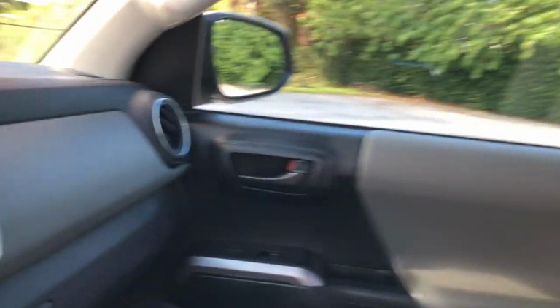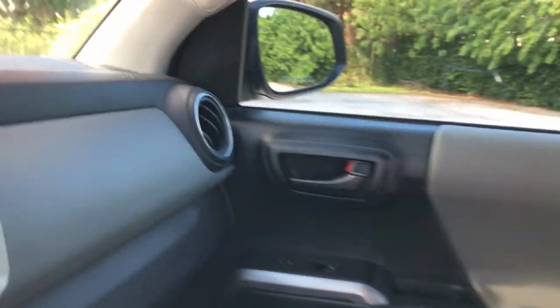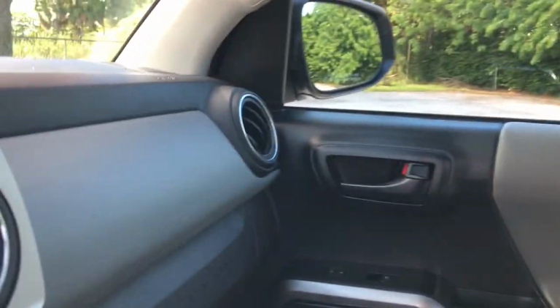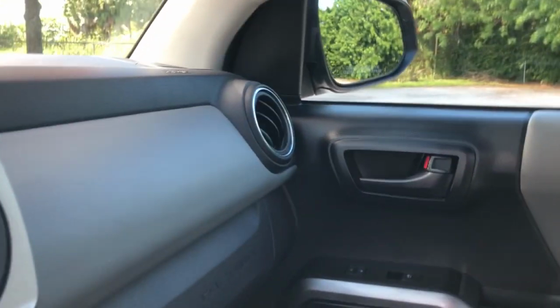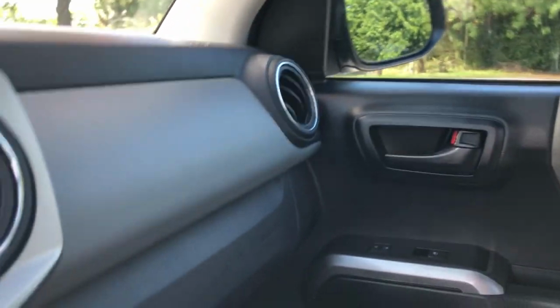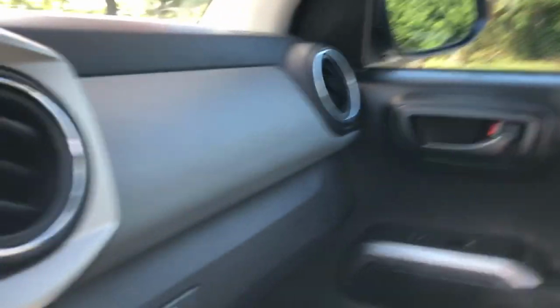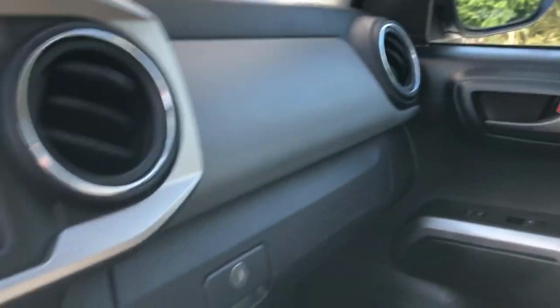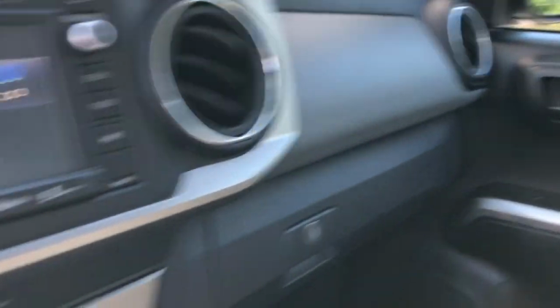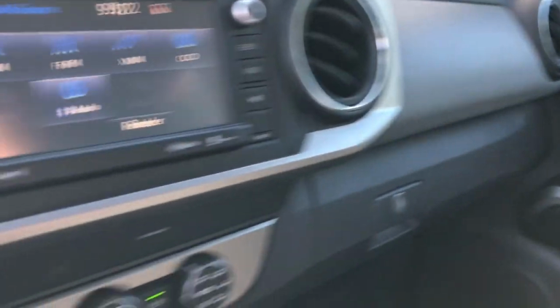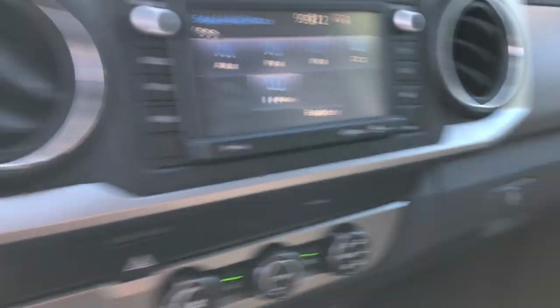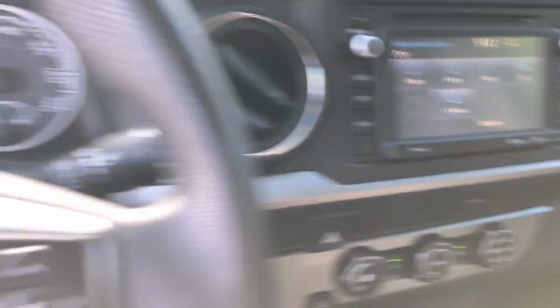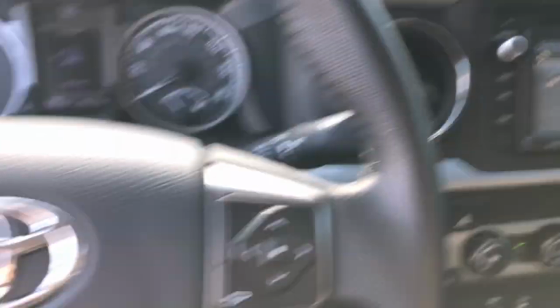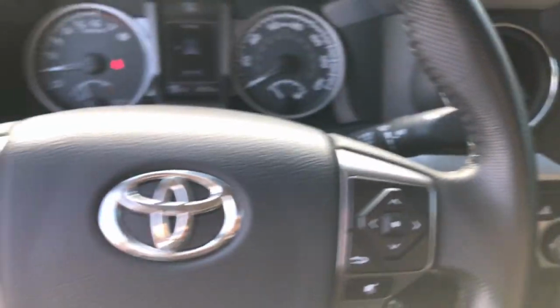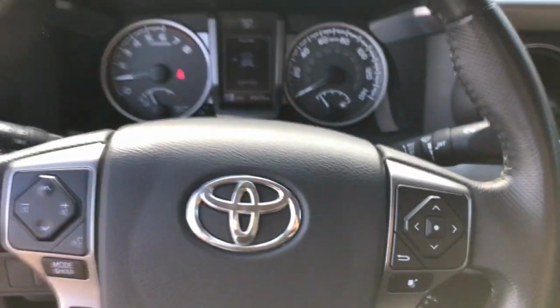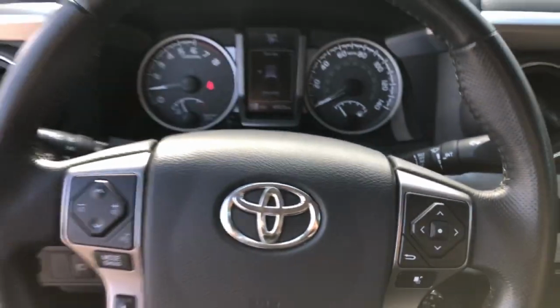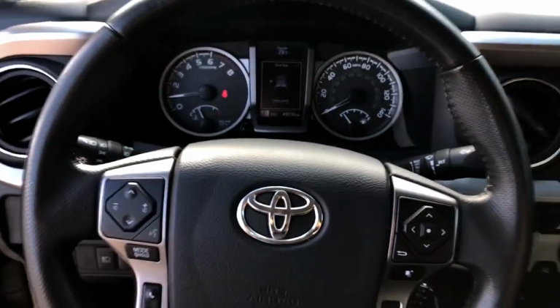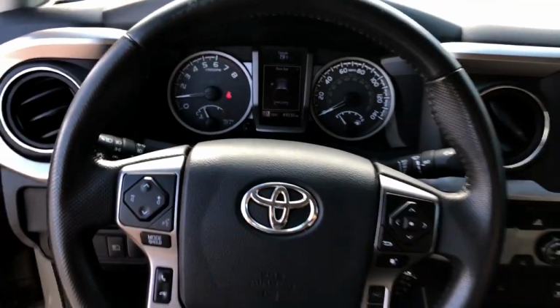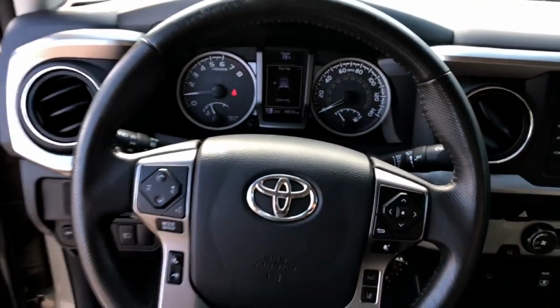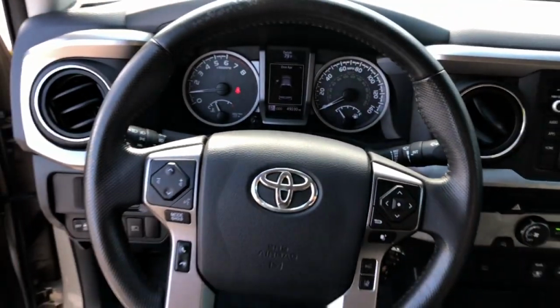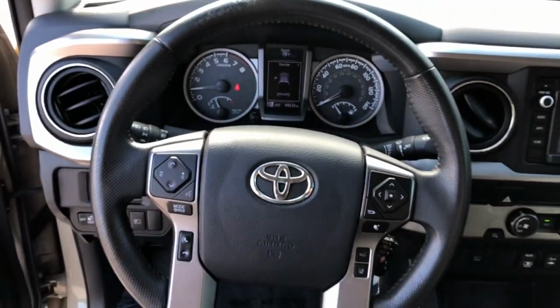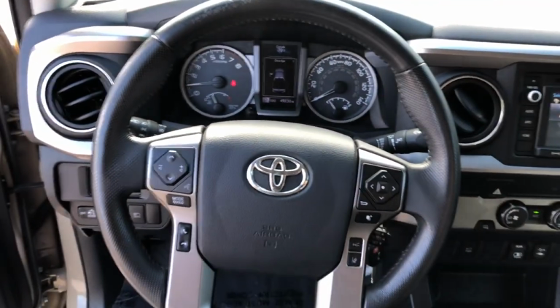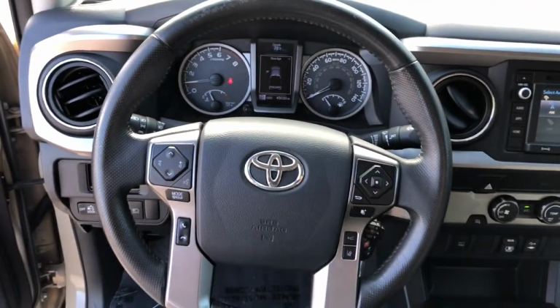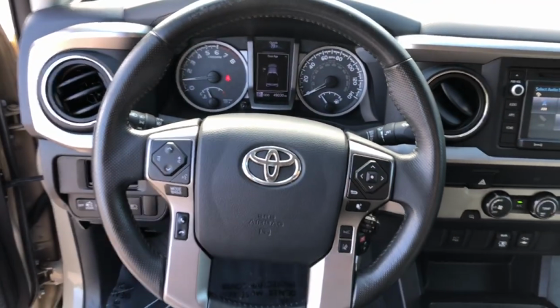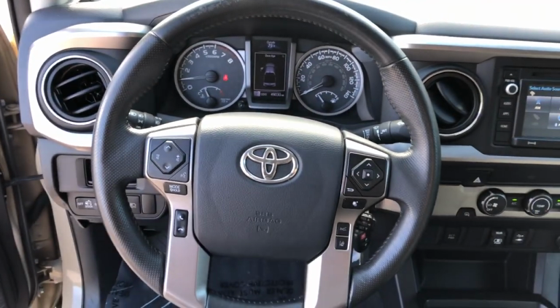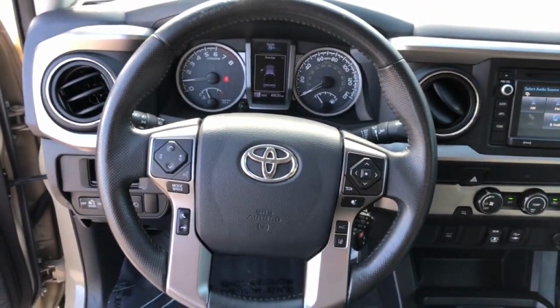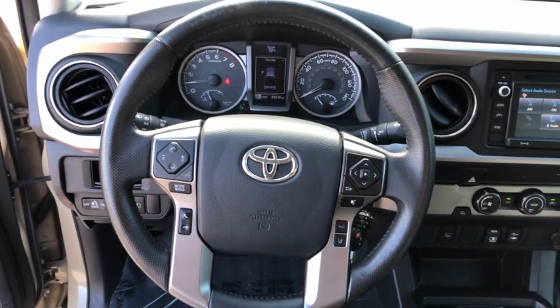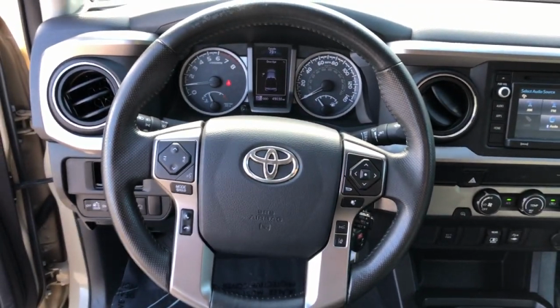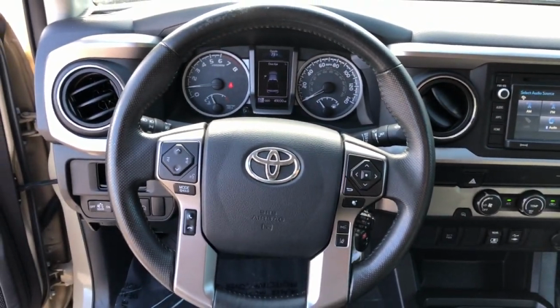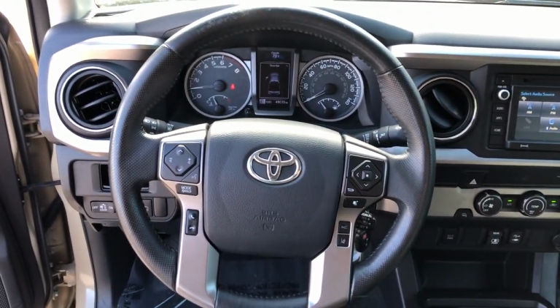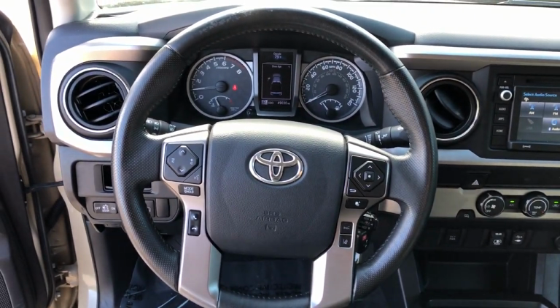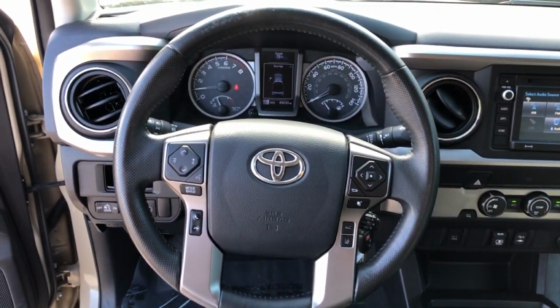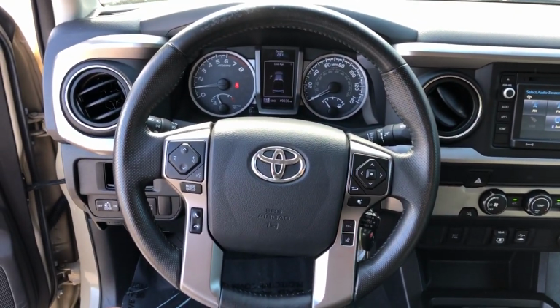Come in and take it out for a spin. We're here to make your test drive experience the best it can be.